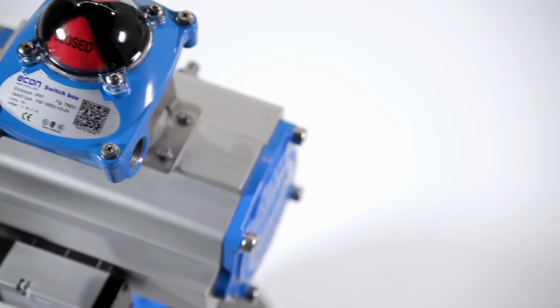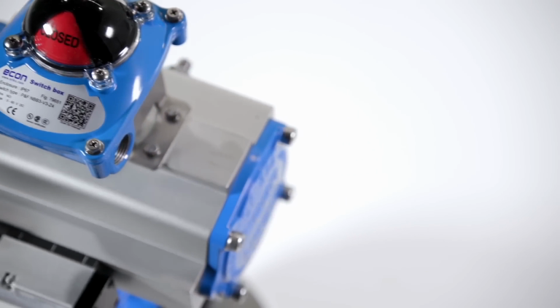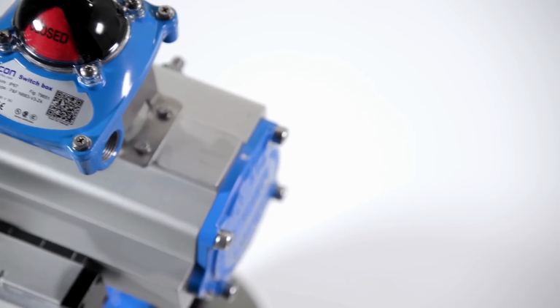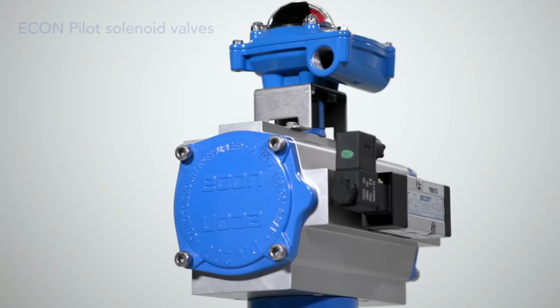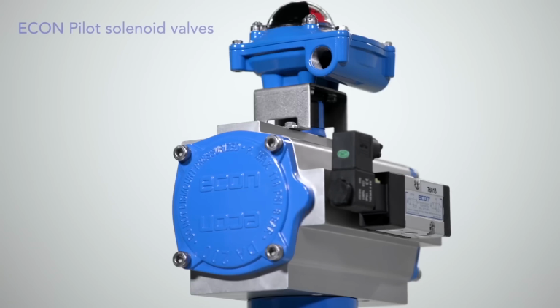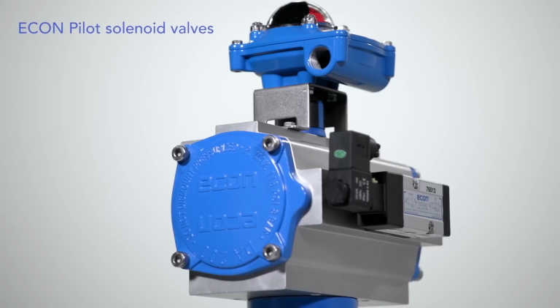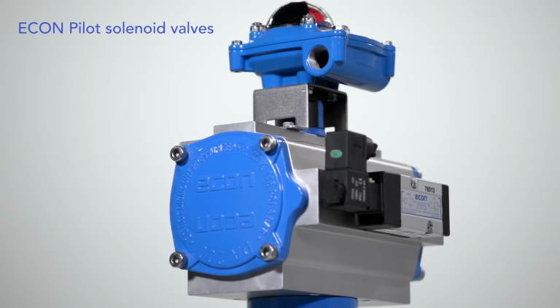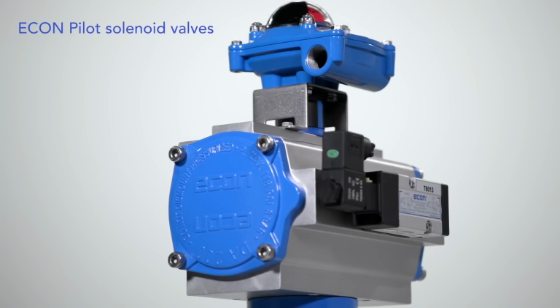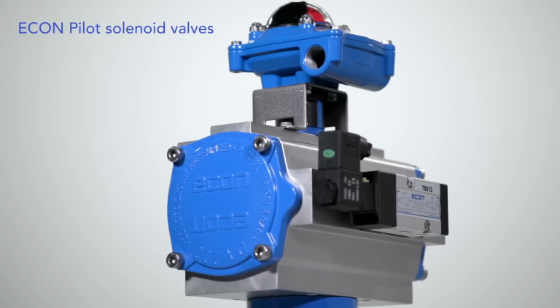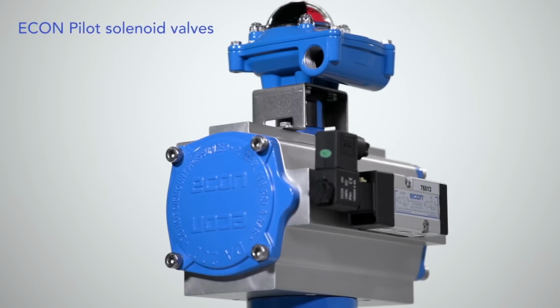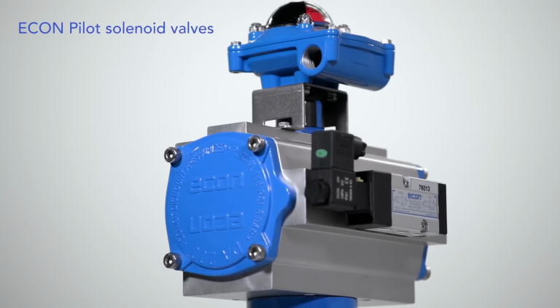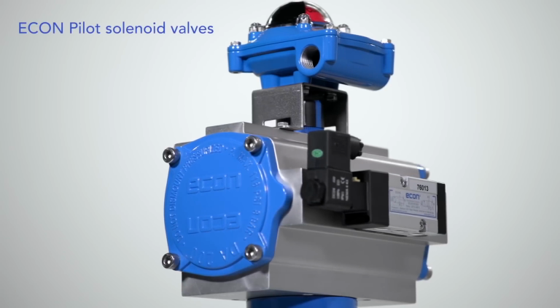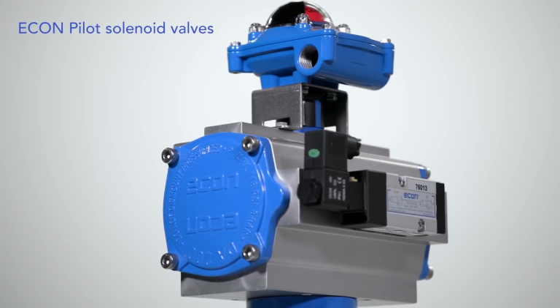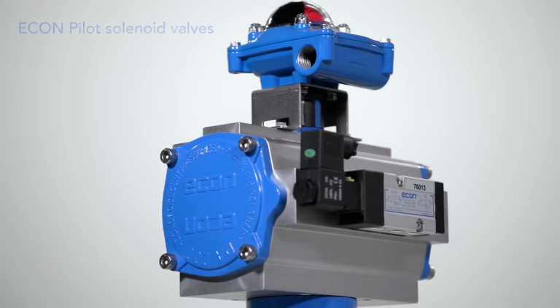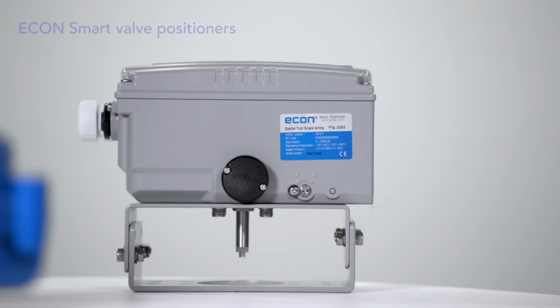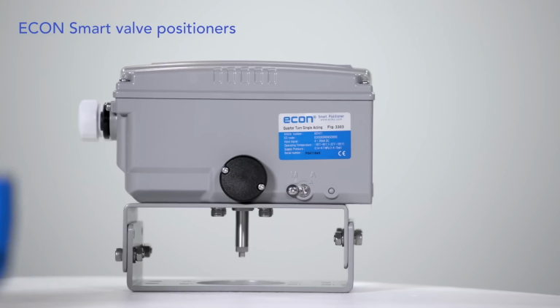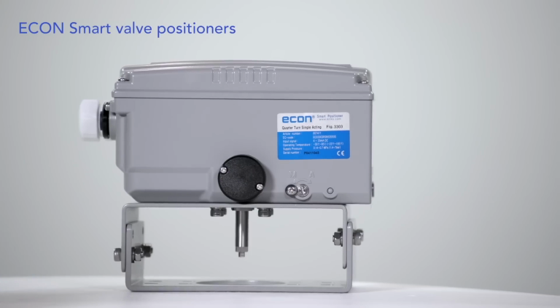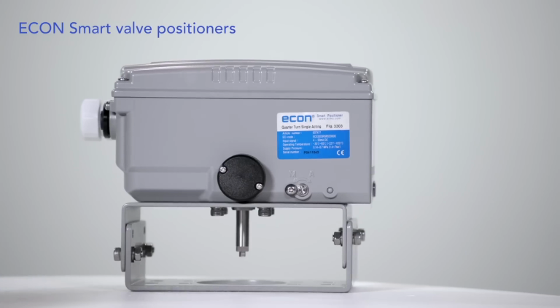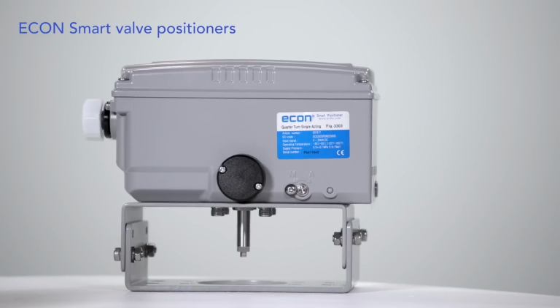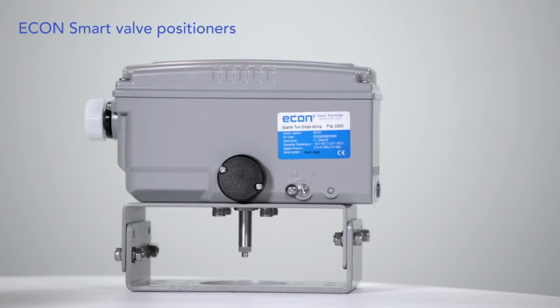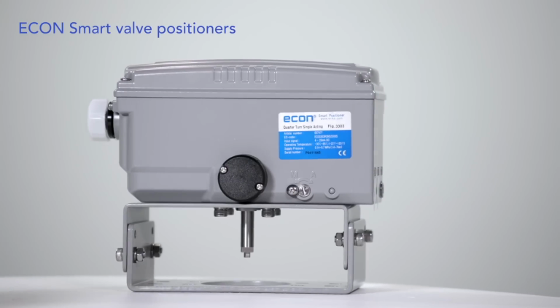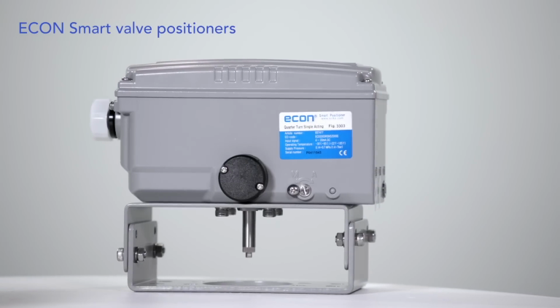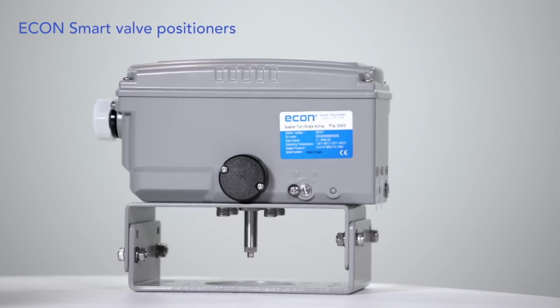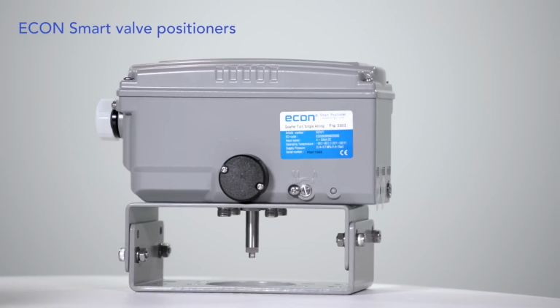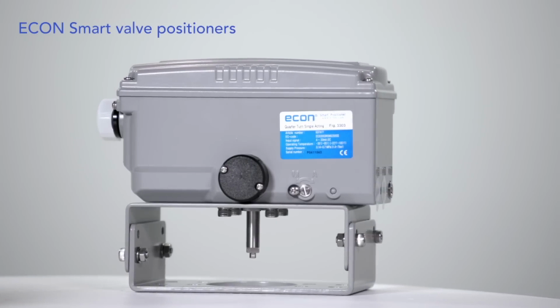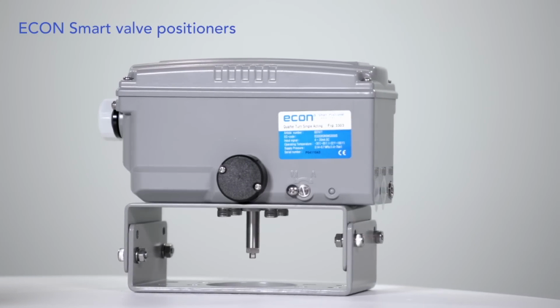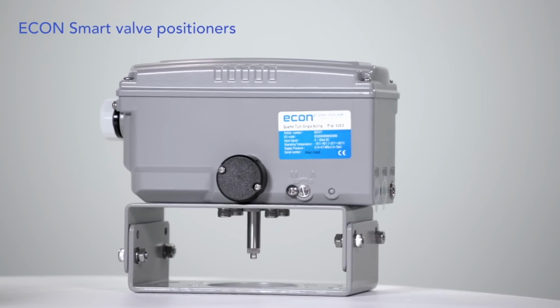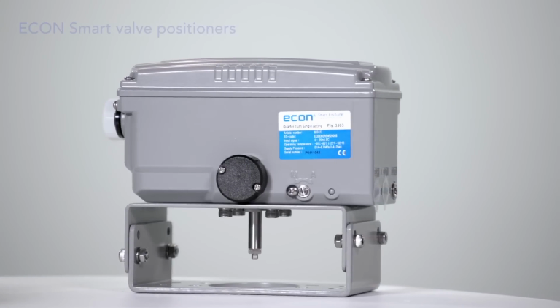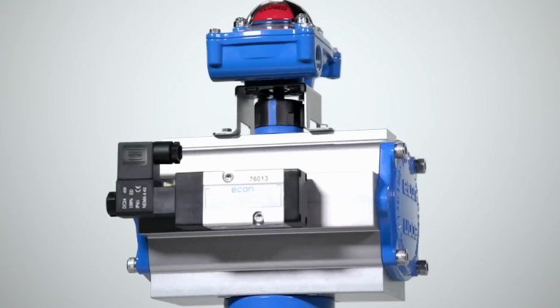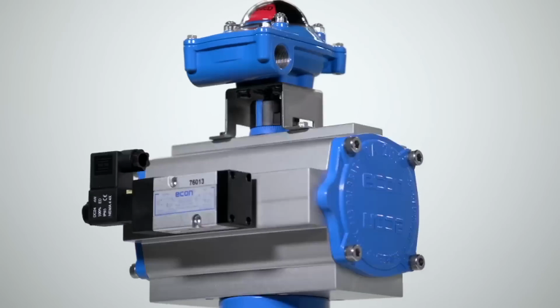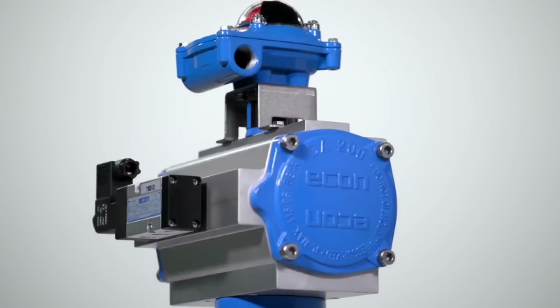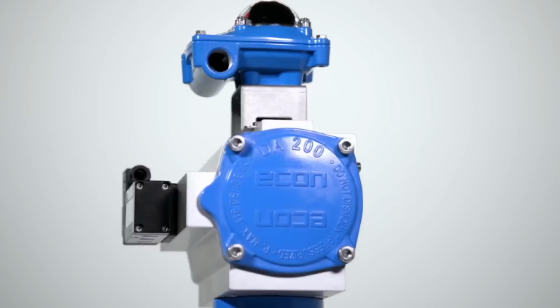Econ Namur pilot solenoid valves and Econ smart positioners for modulating services are also available.